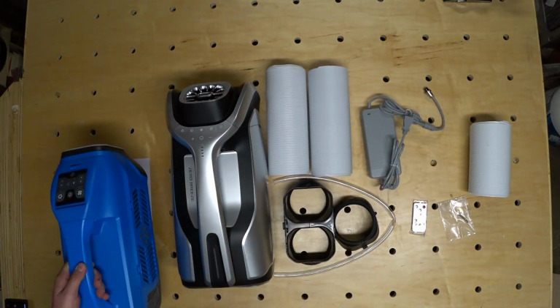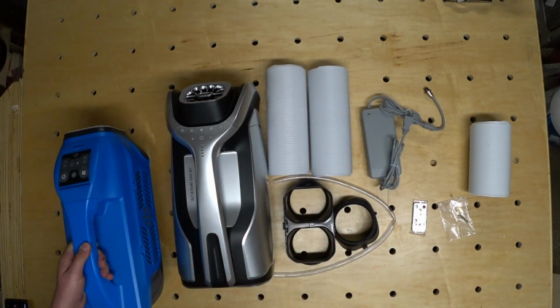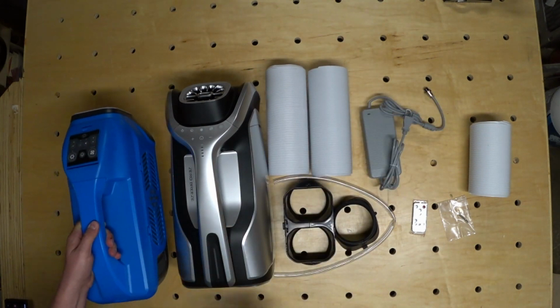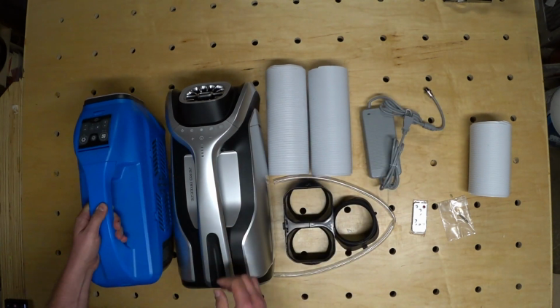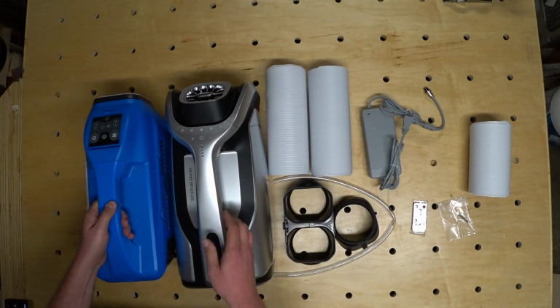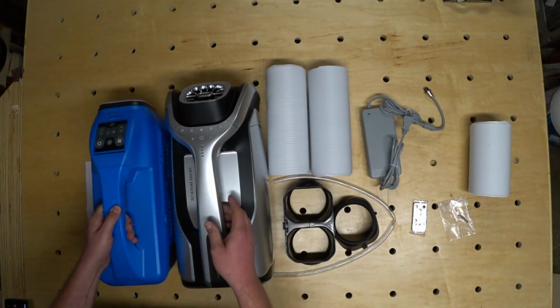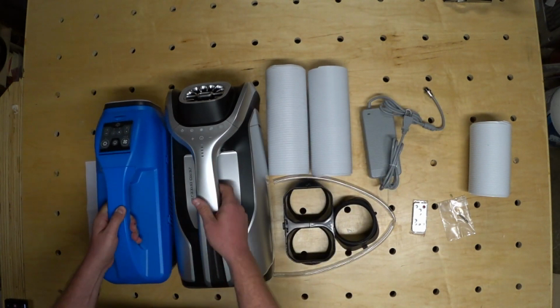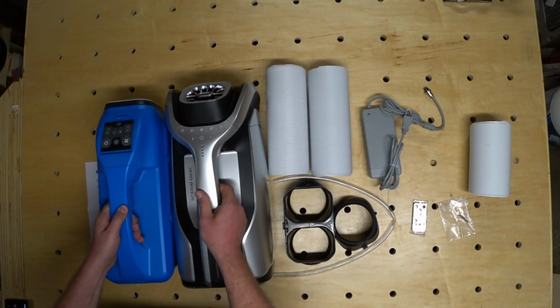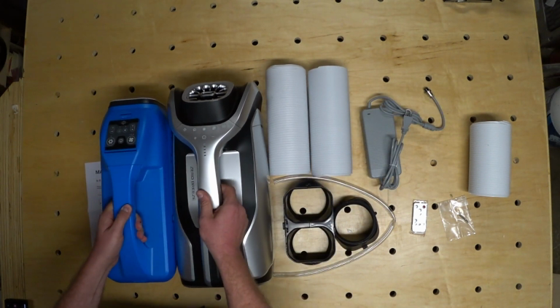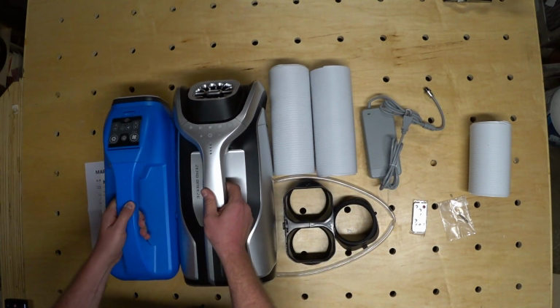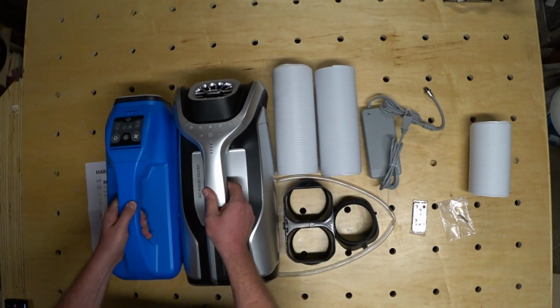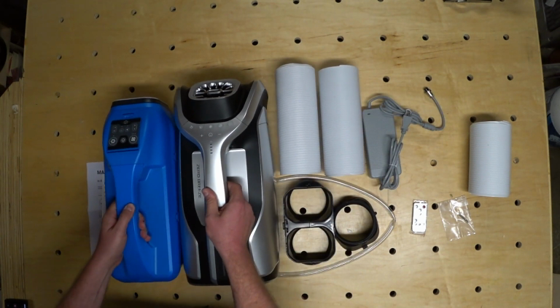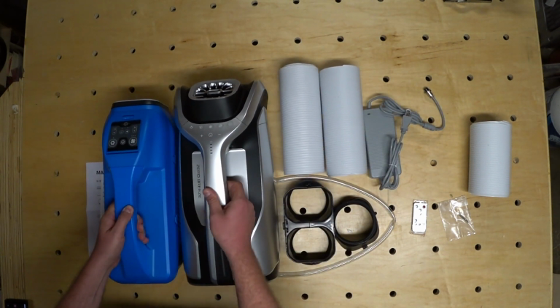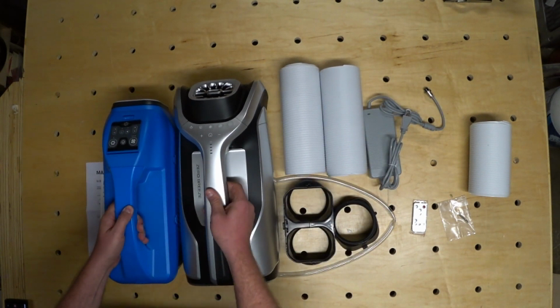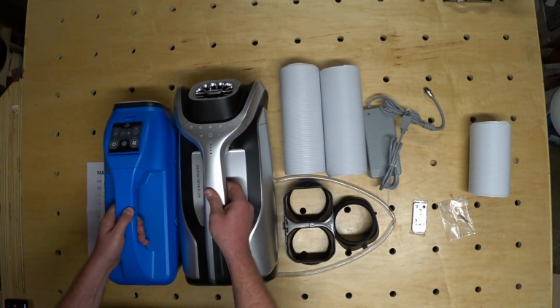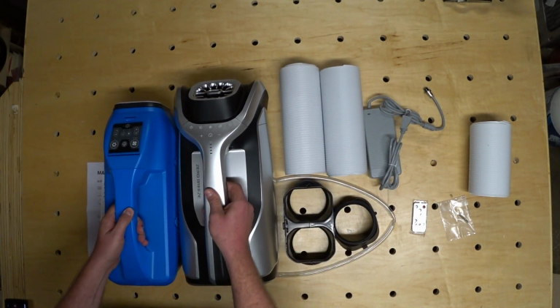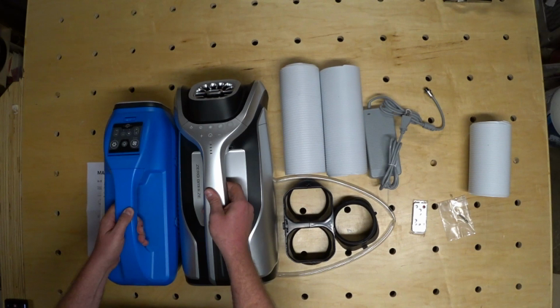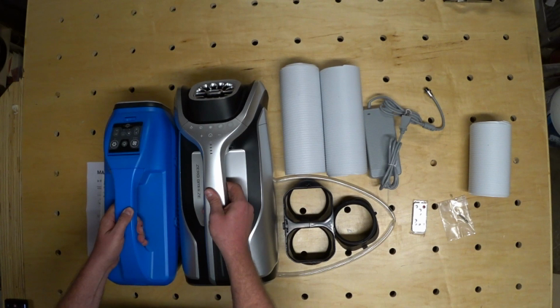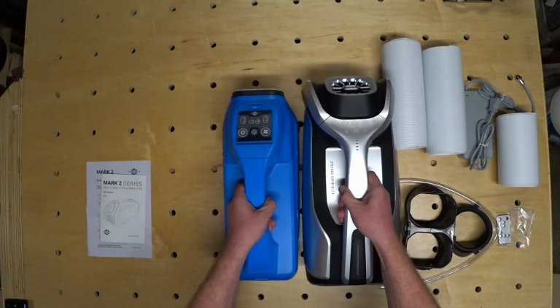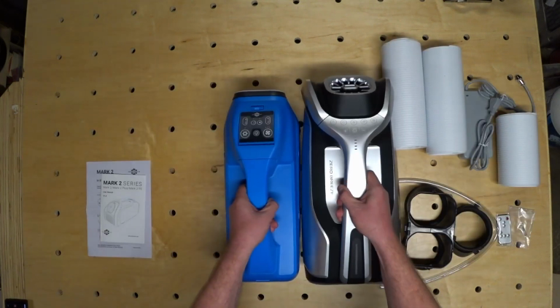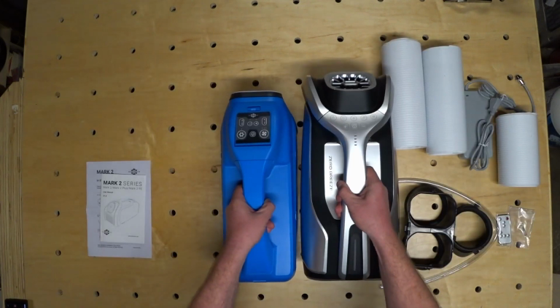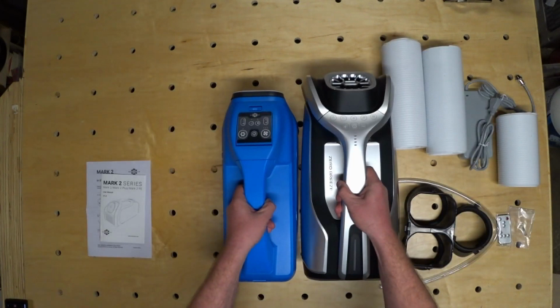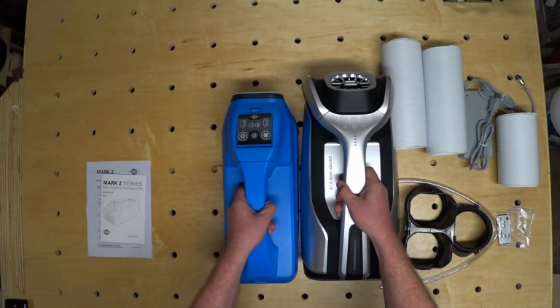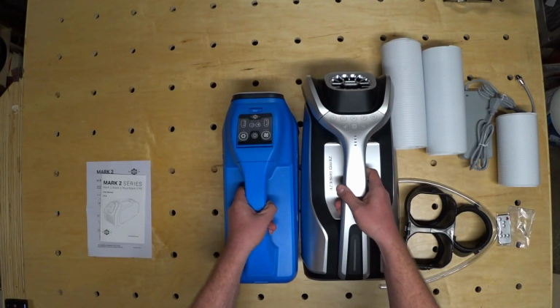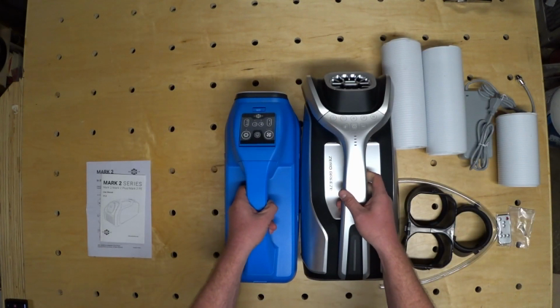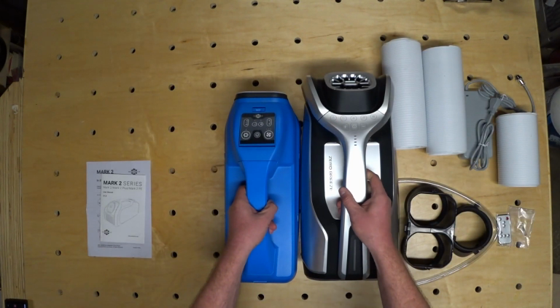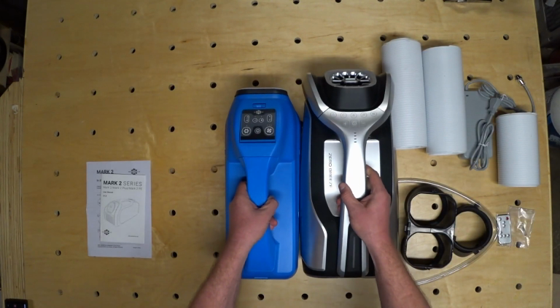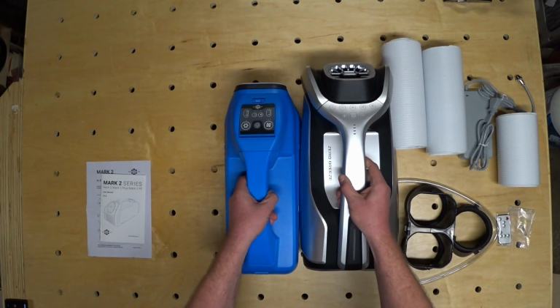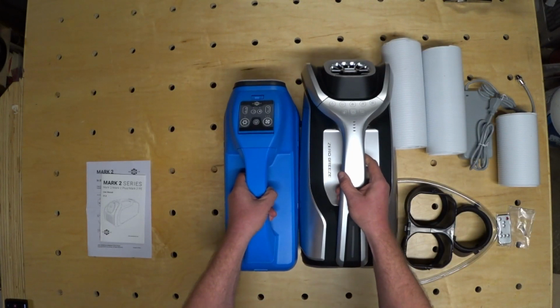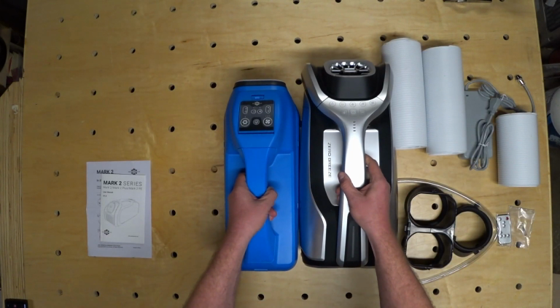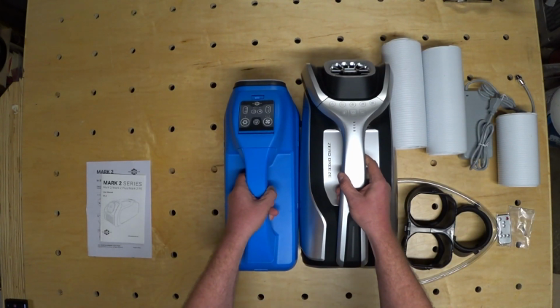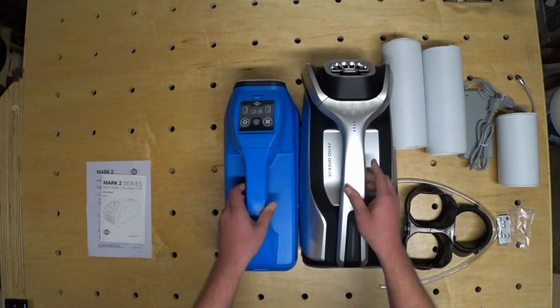Speaking of the original, here it is next to the Mark II. You can see the Mark II is considerably larger than the original.